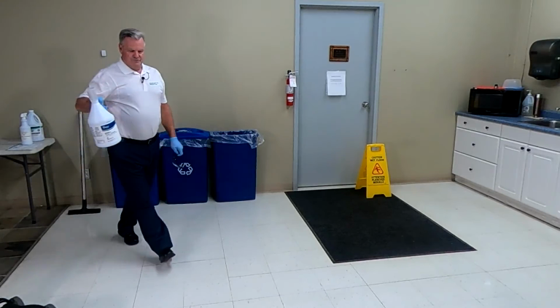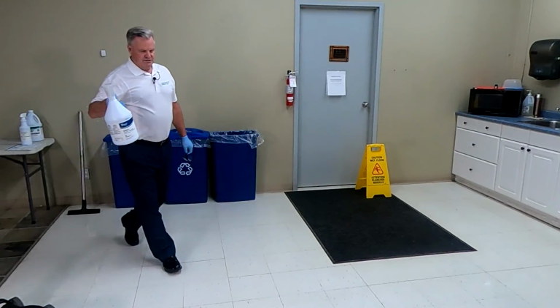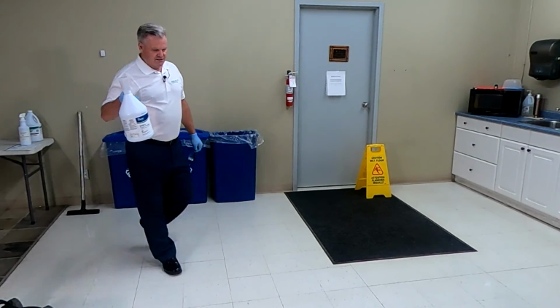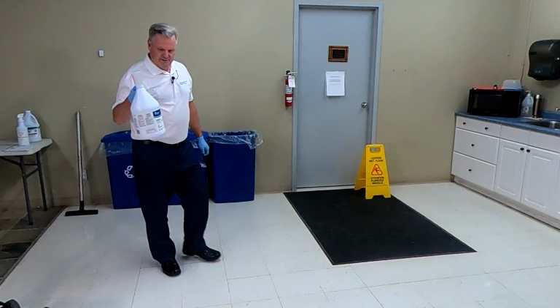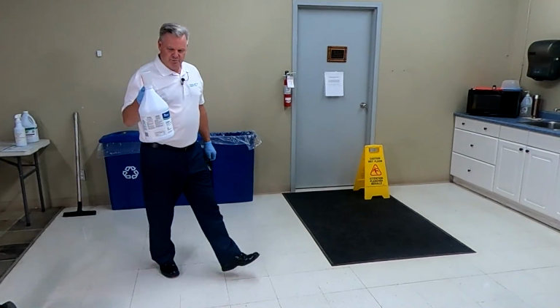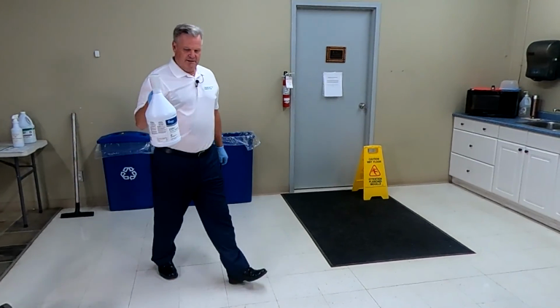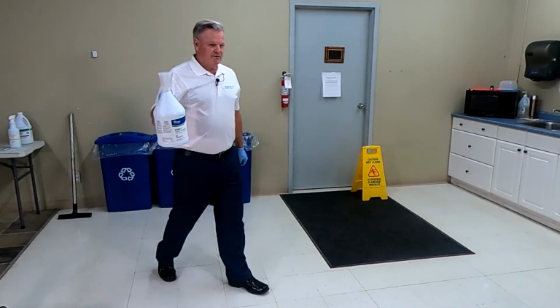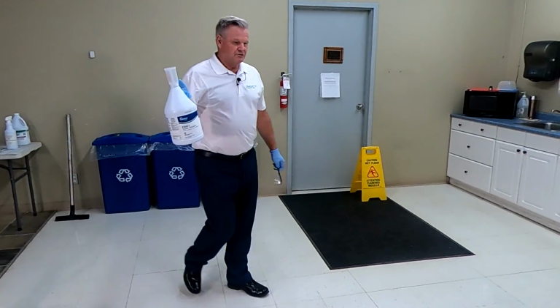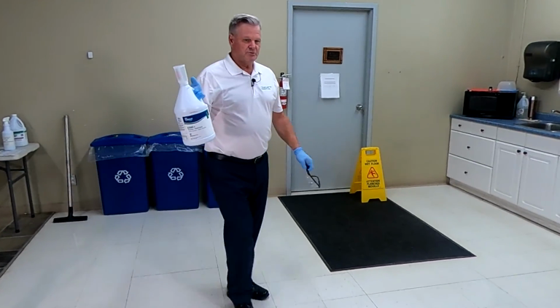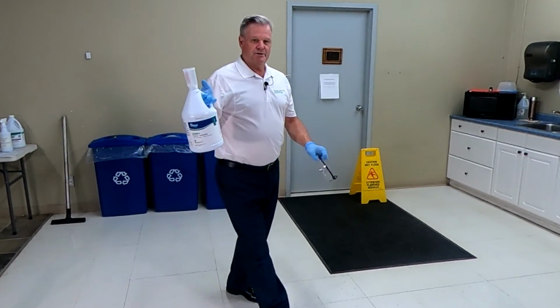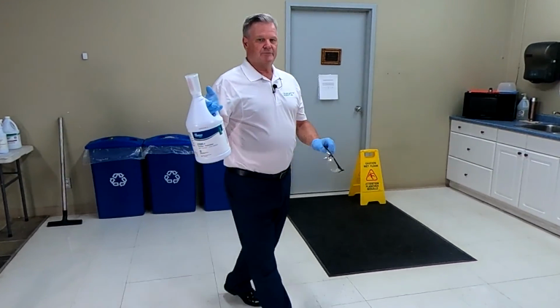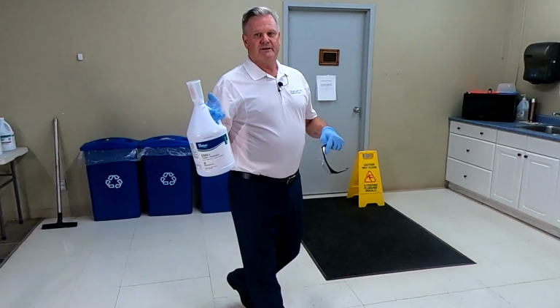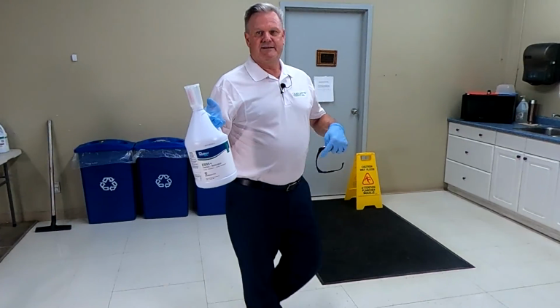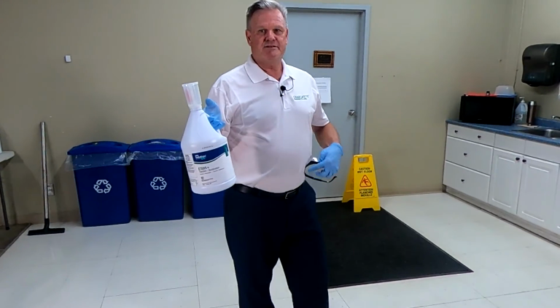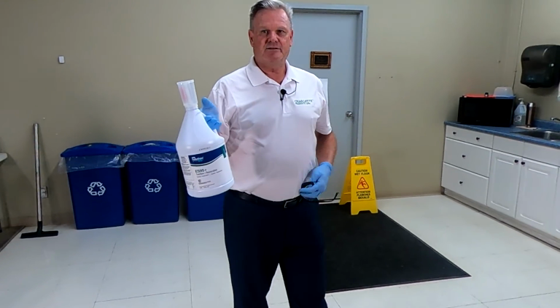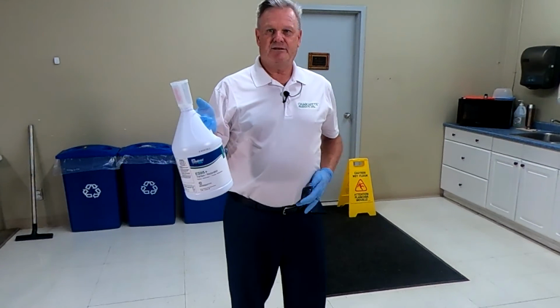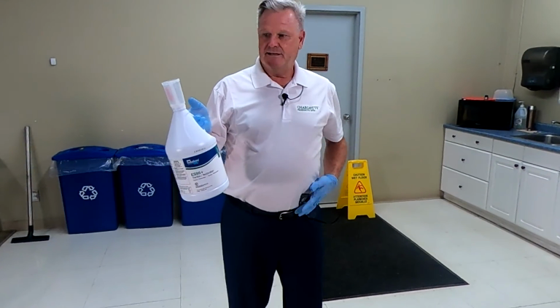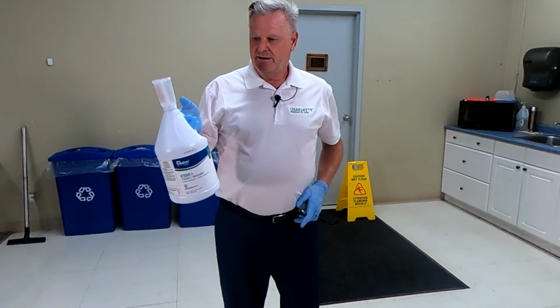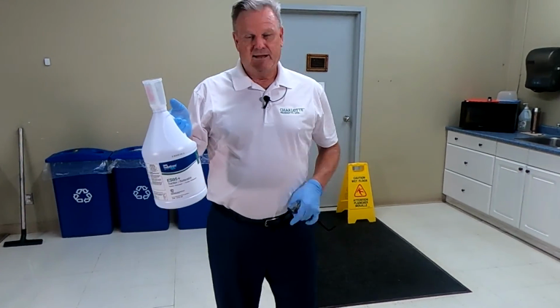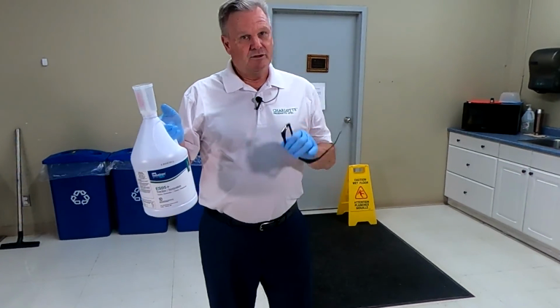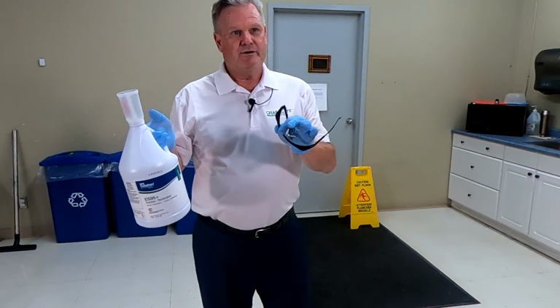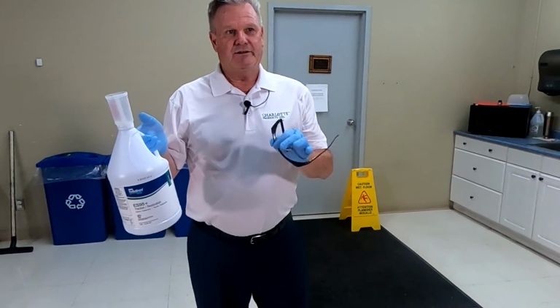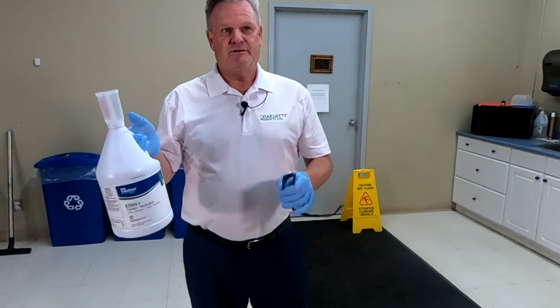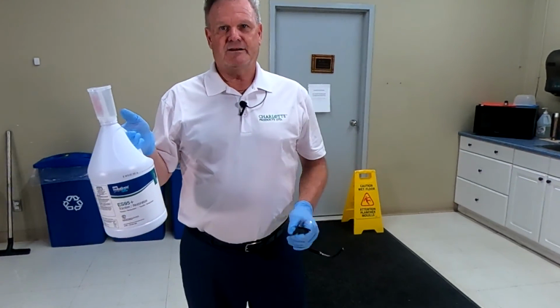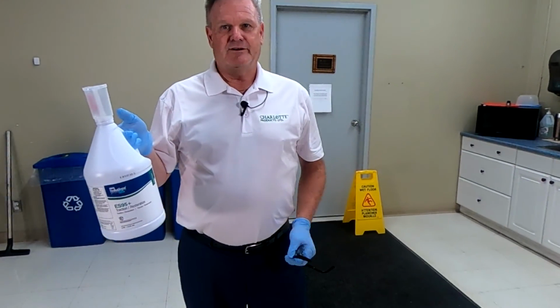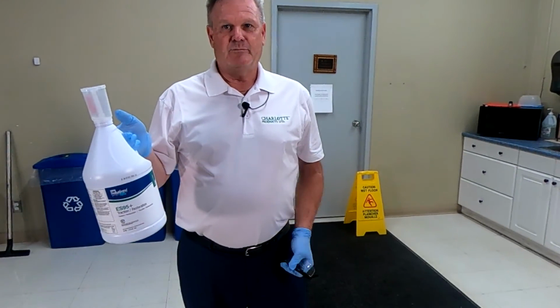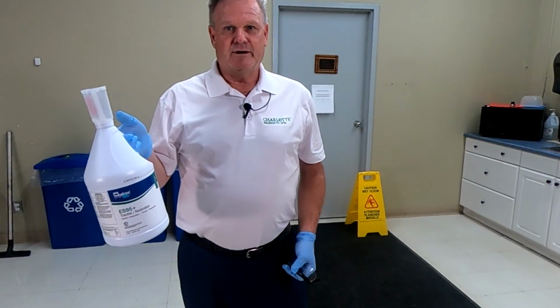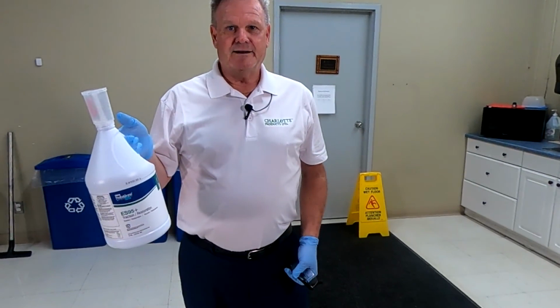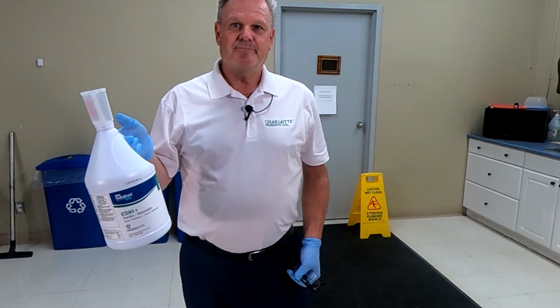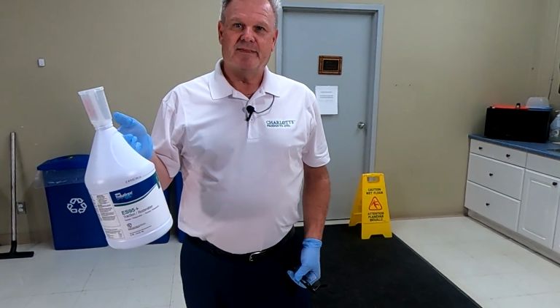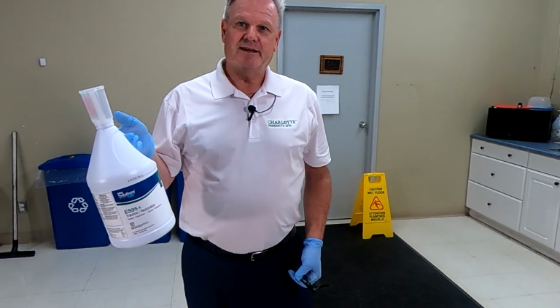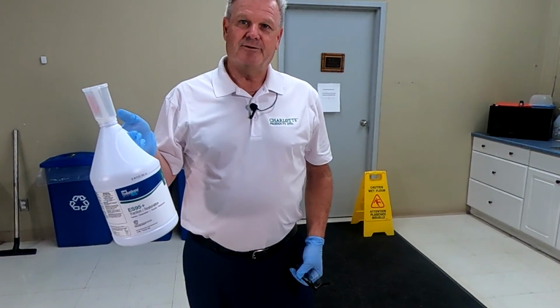ES-95 Plus is simply a good choice for any facility, lowering the risk of an outbreak. Thank you.